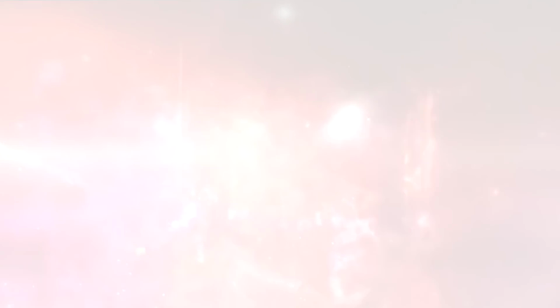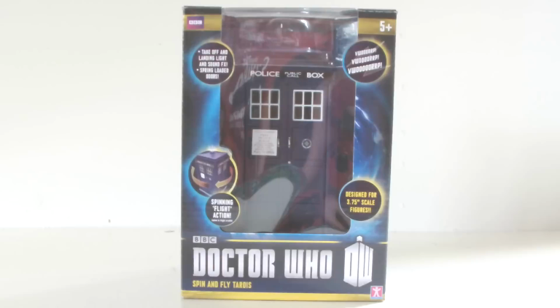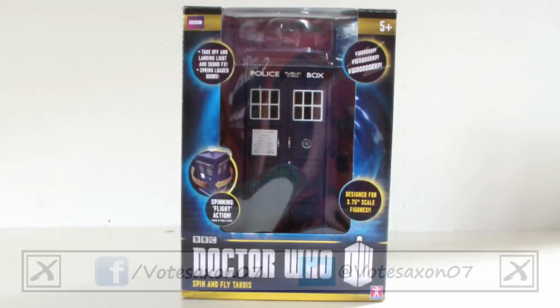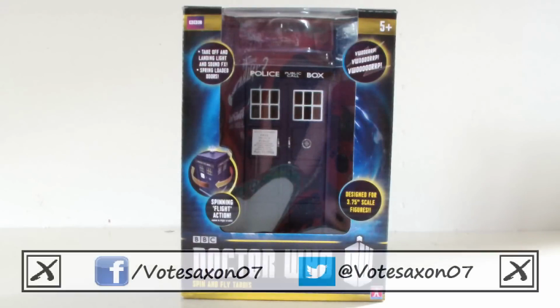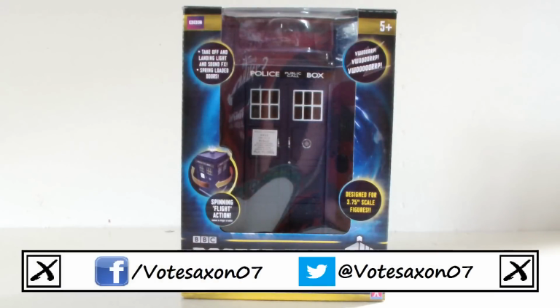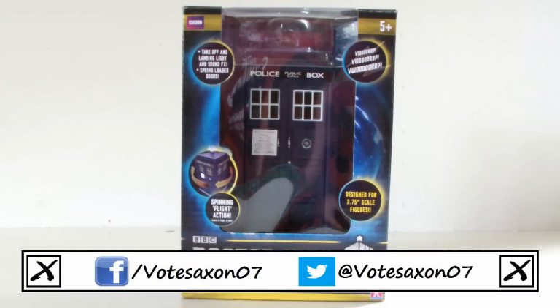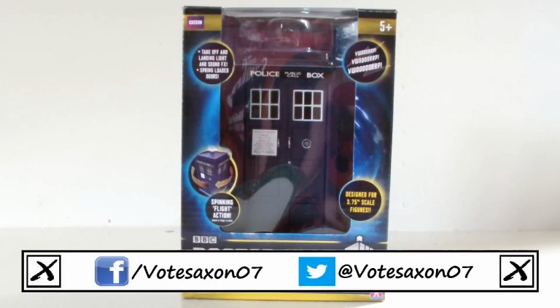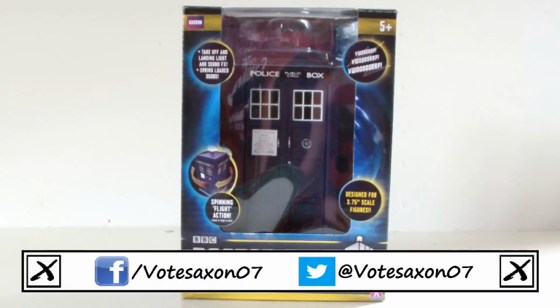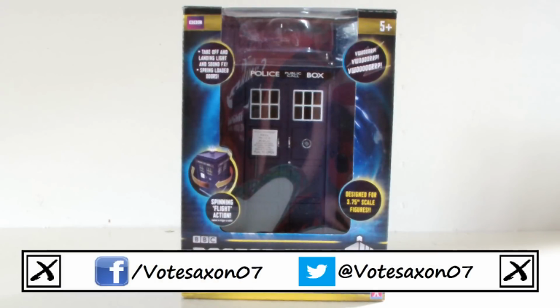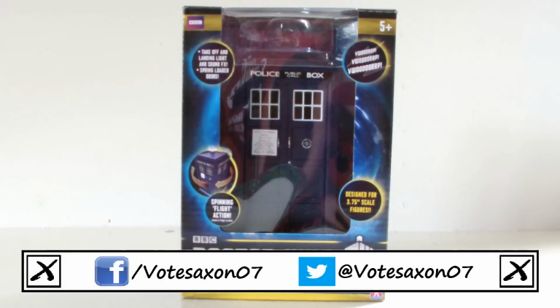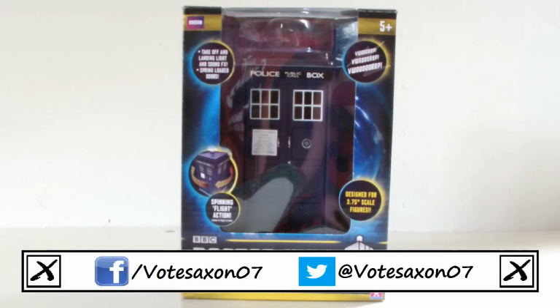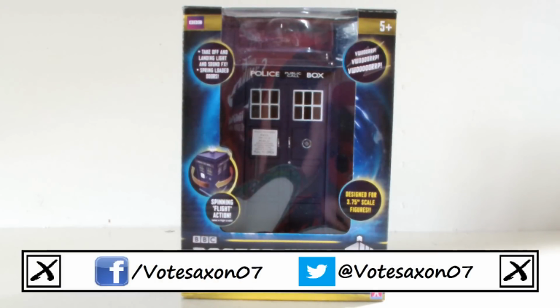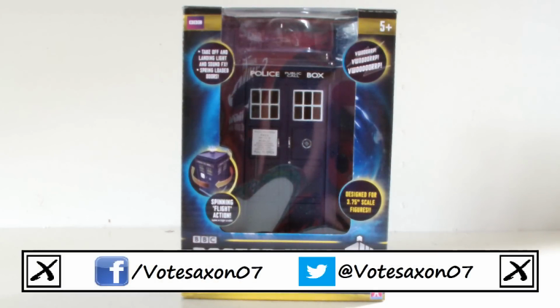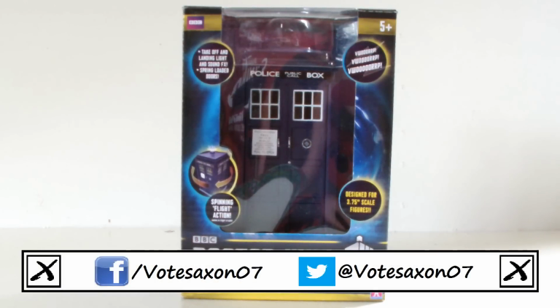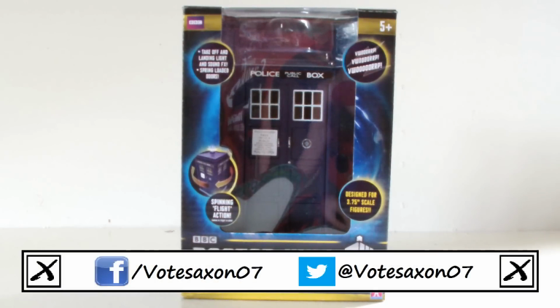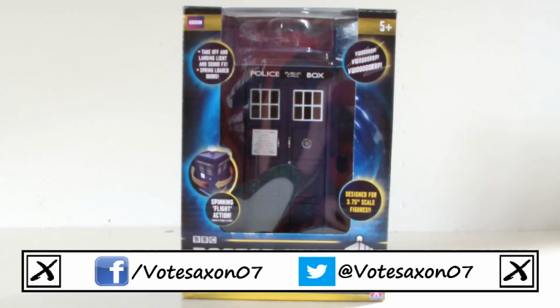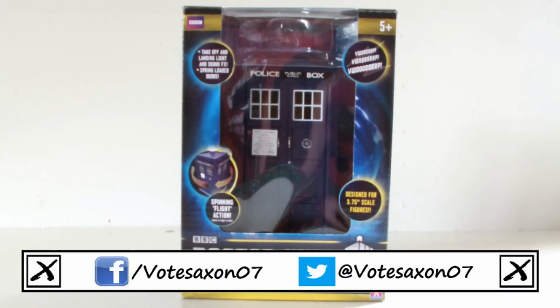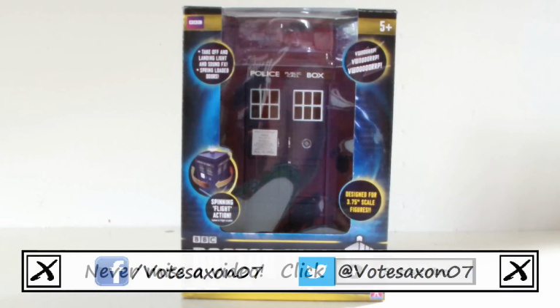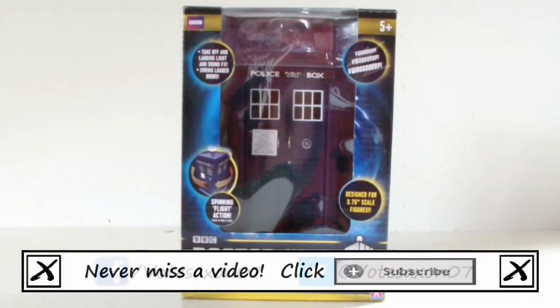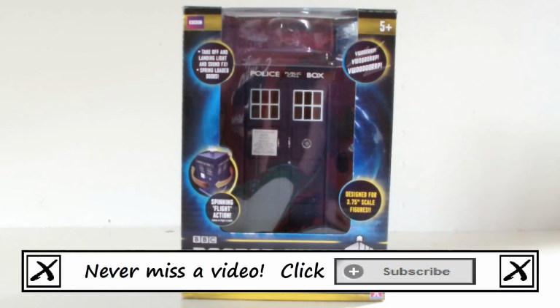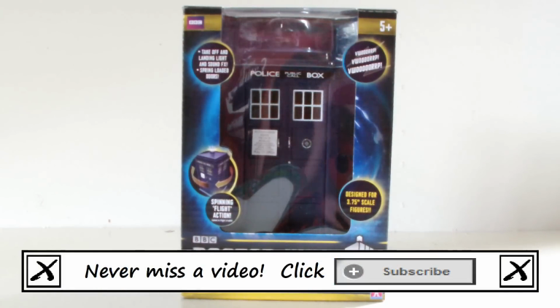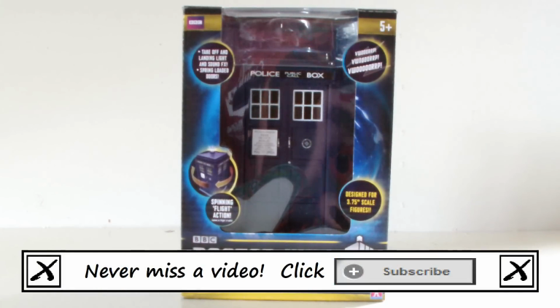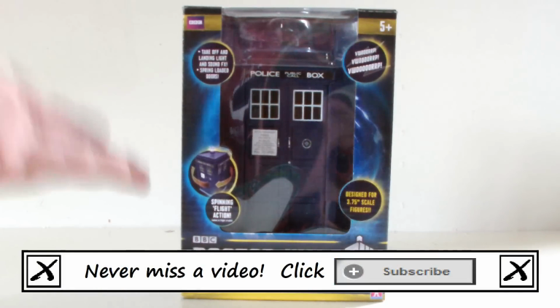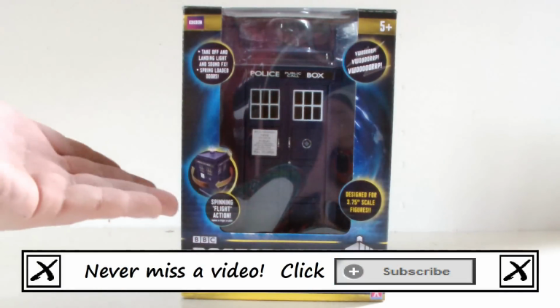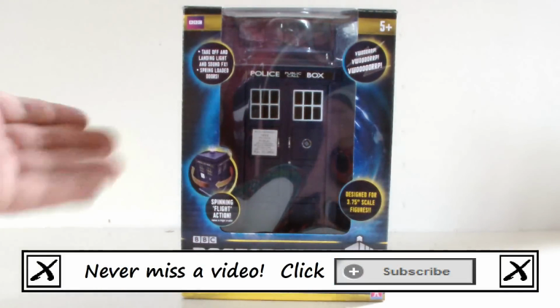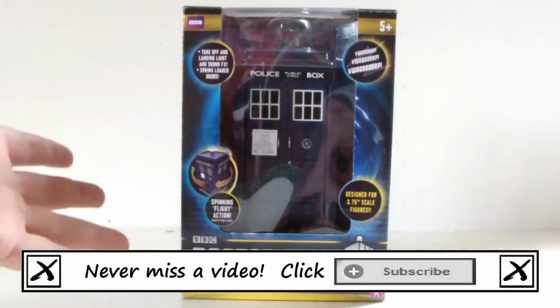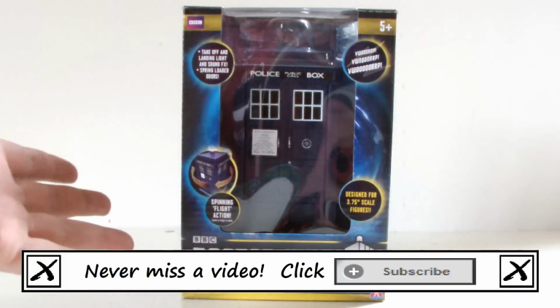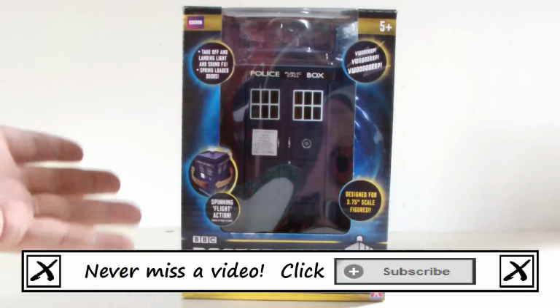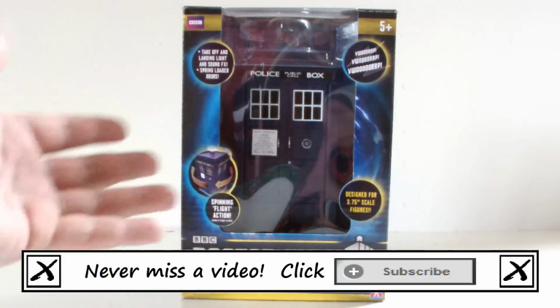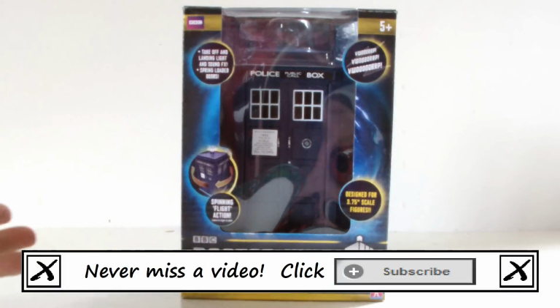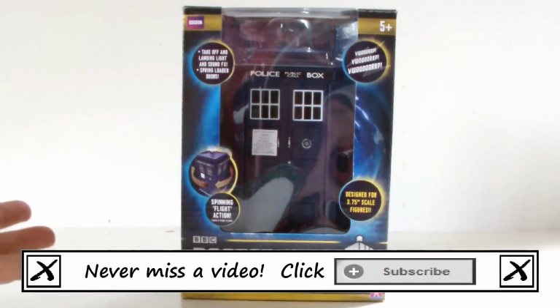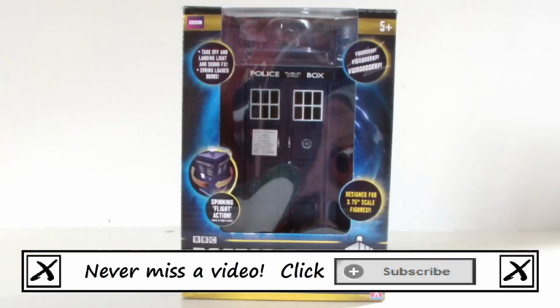Hello YouTube viewers and random Doctor Who fans. I come before you today to review this, which is the new Spin and Fly TARDIS.